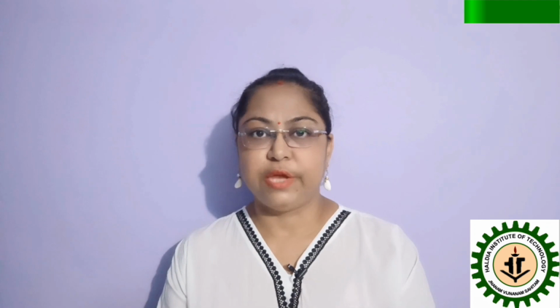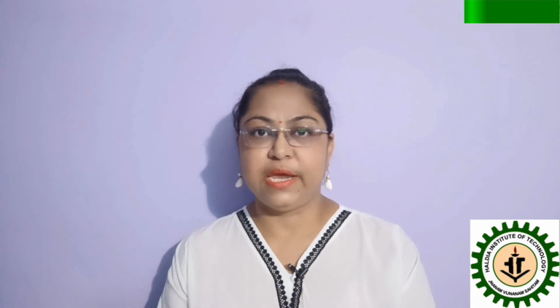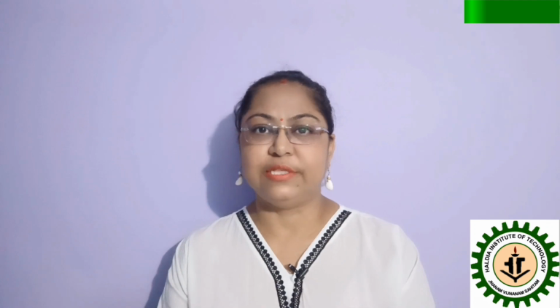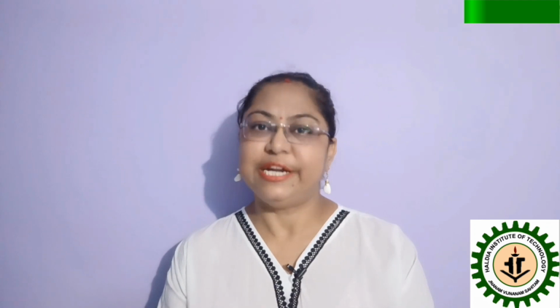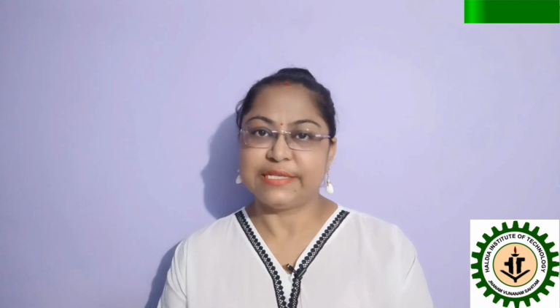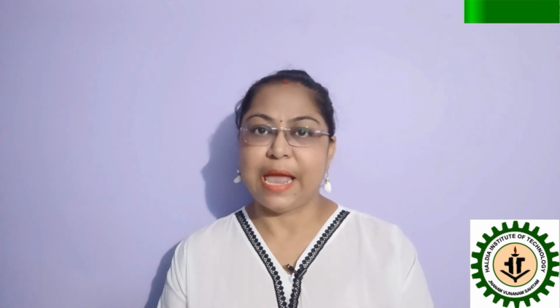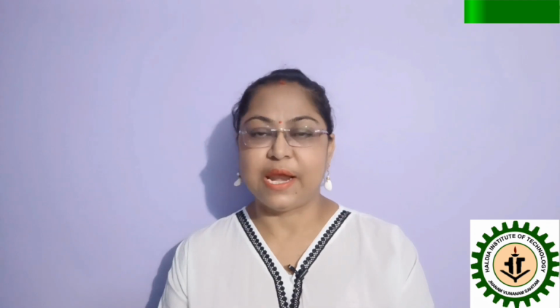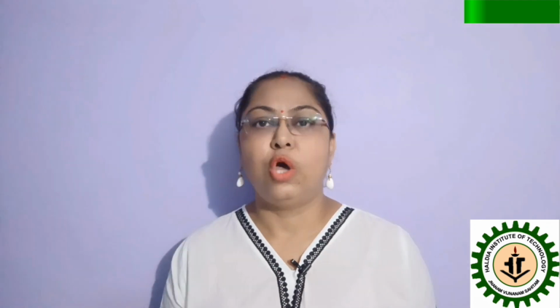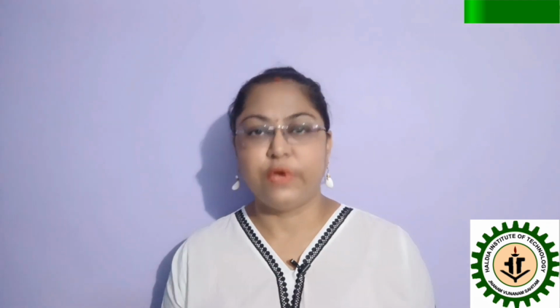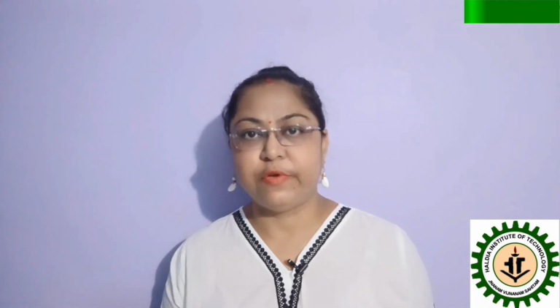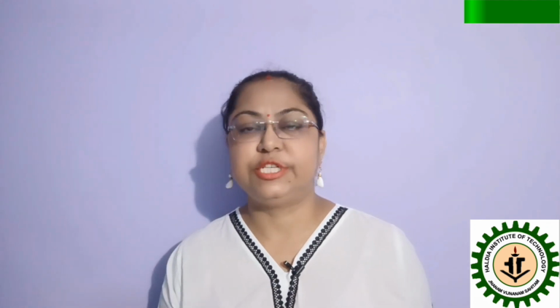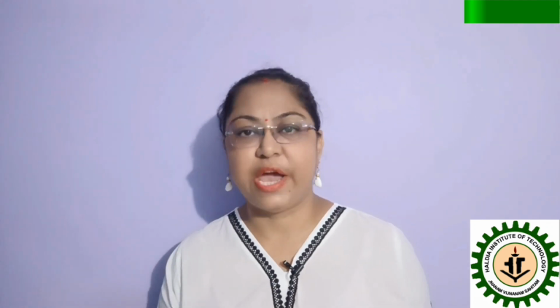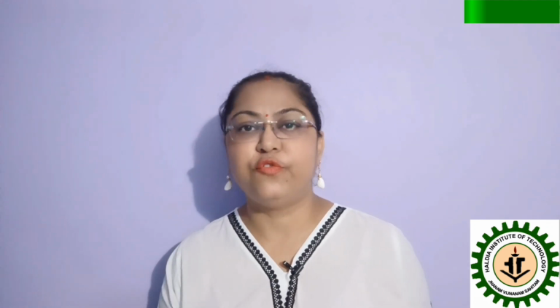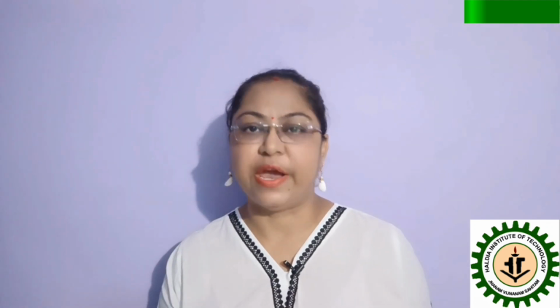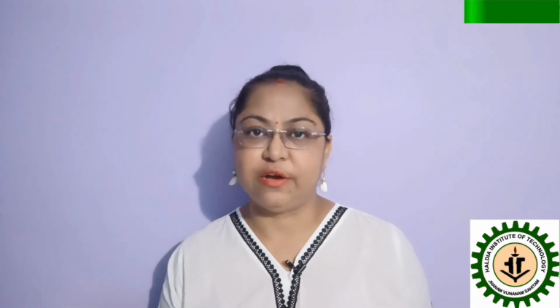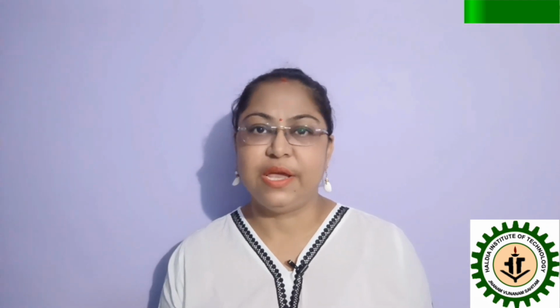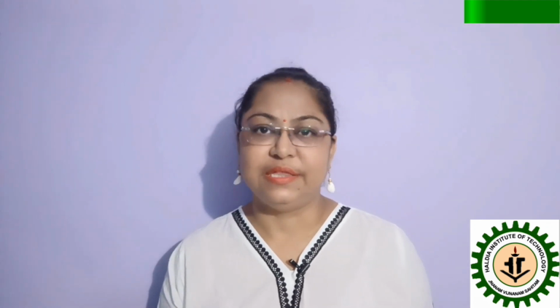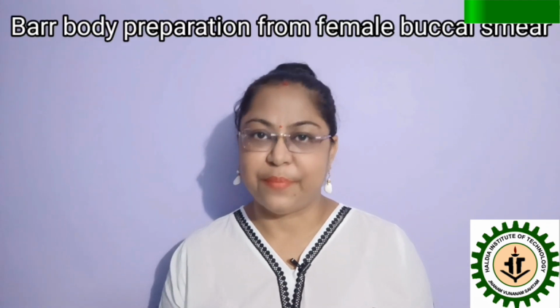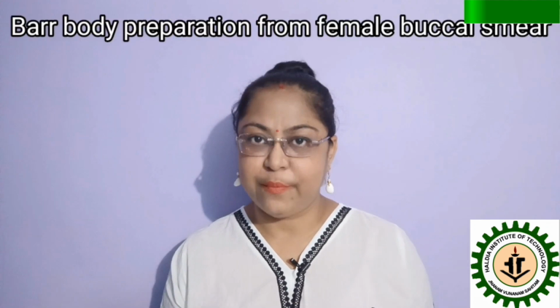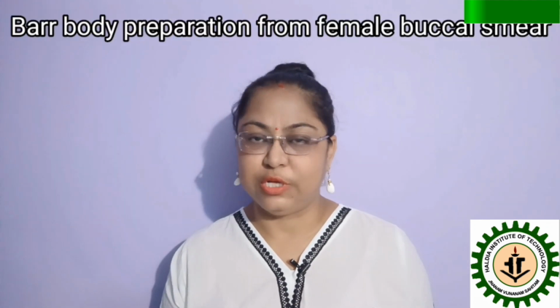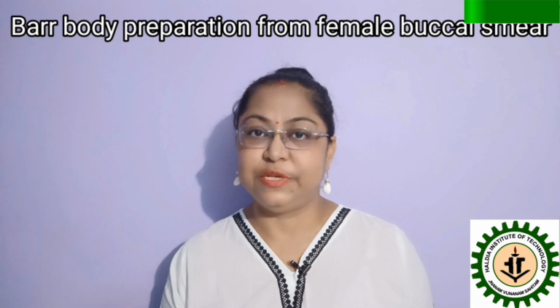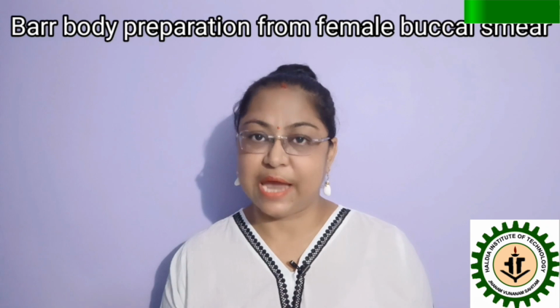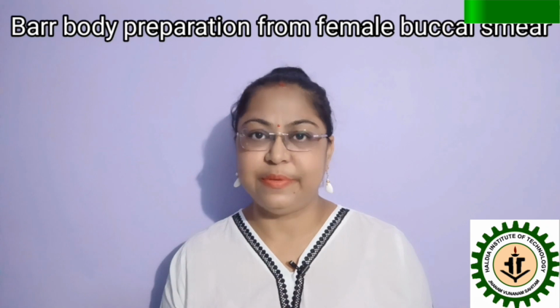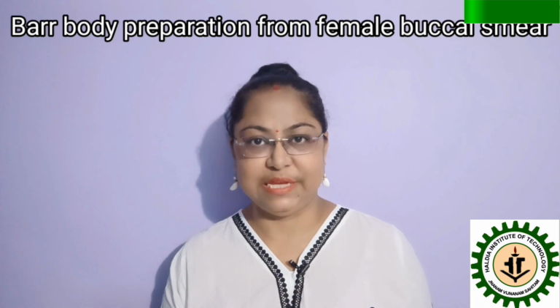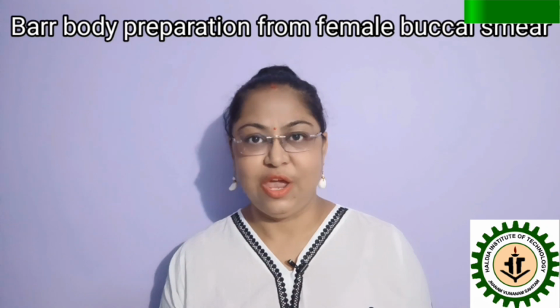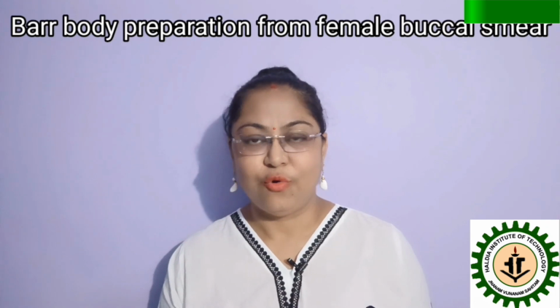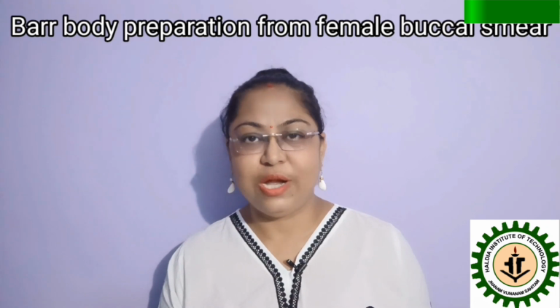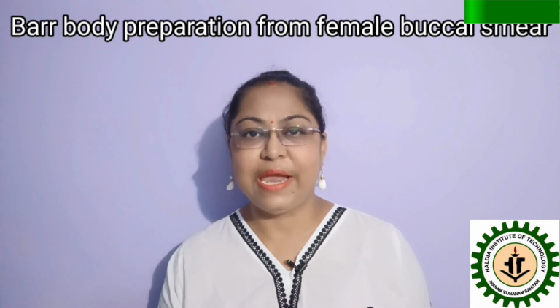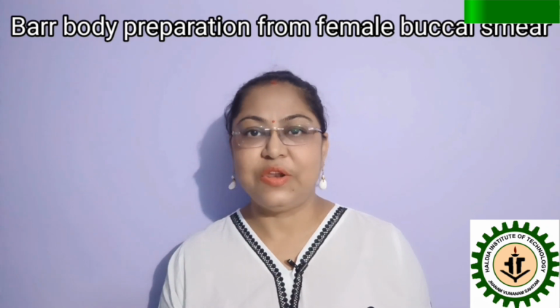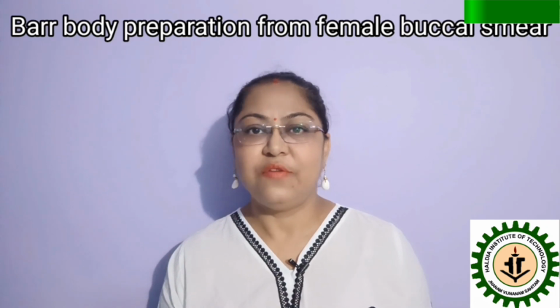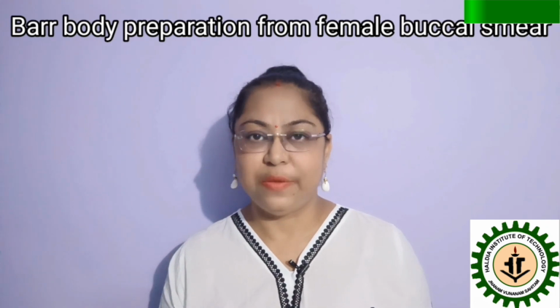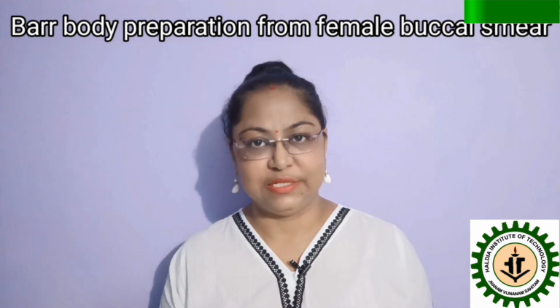Today in our Genetics Lab class, we will try to find out the Barr bodies, which can be seen only in females.